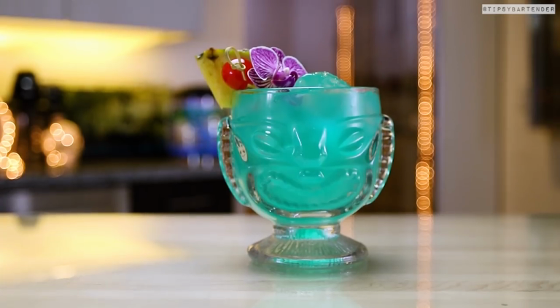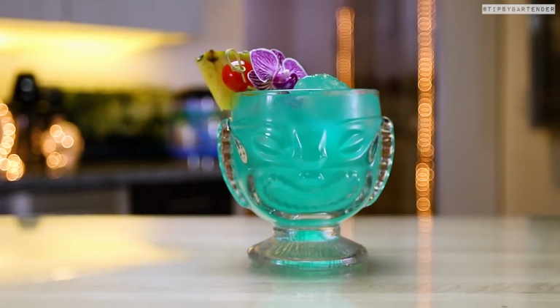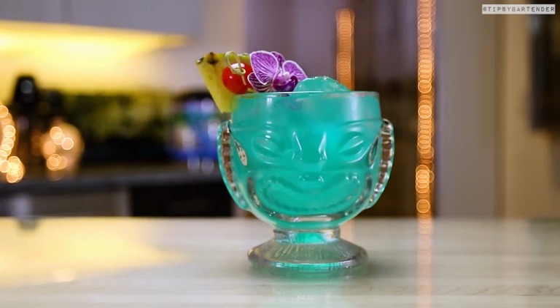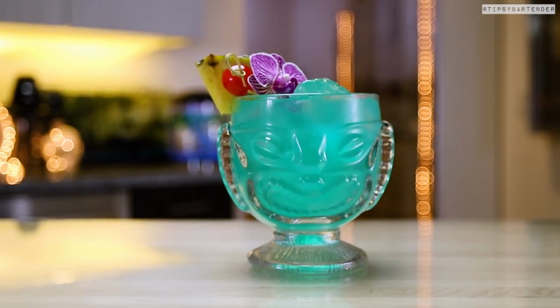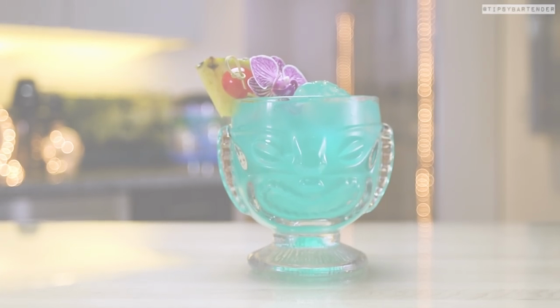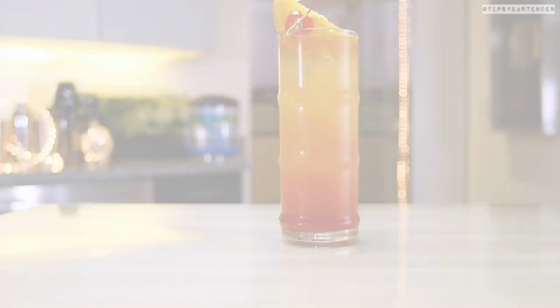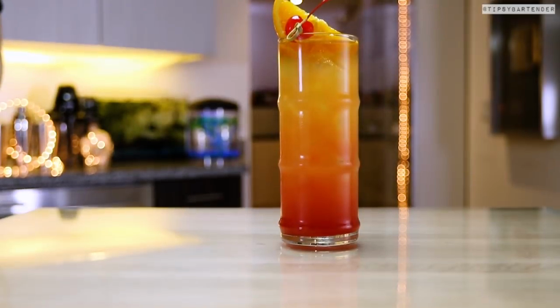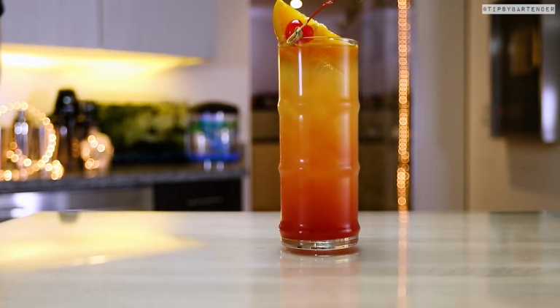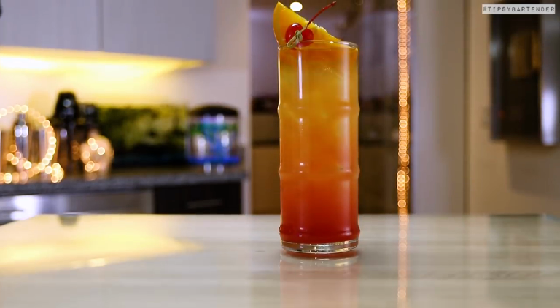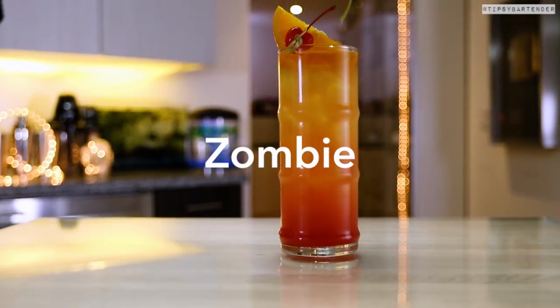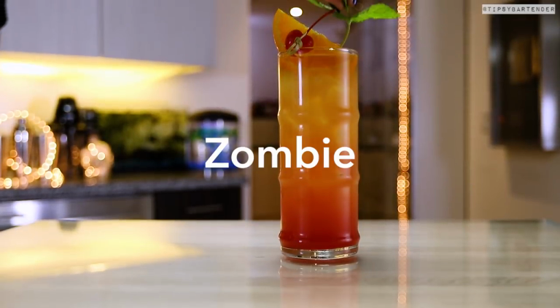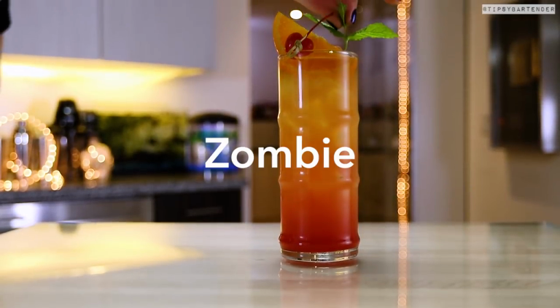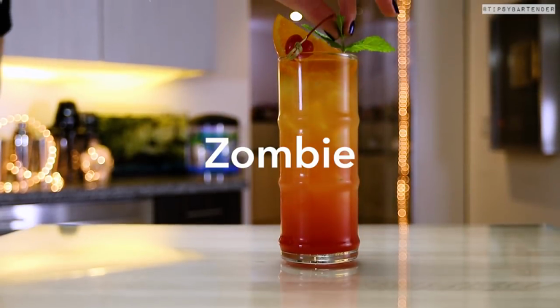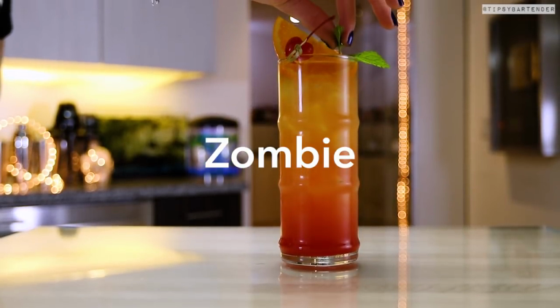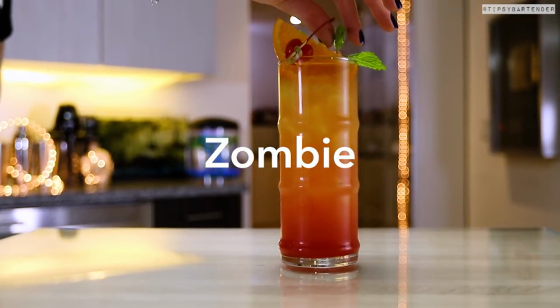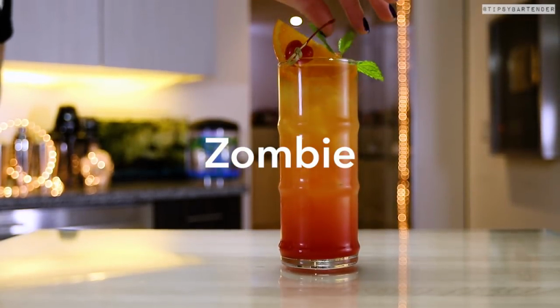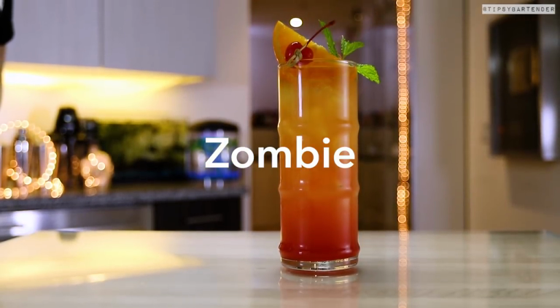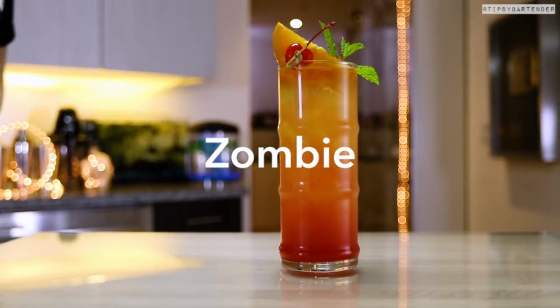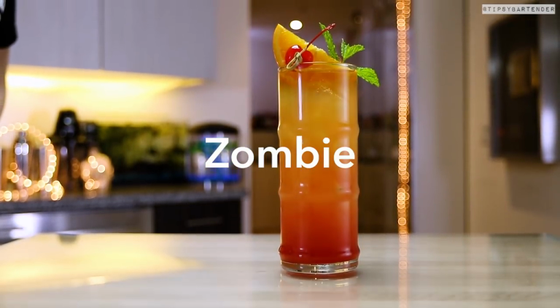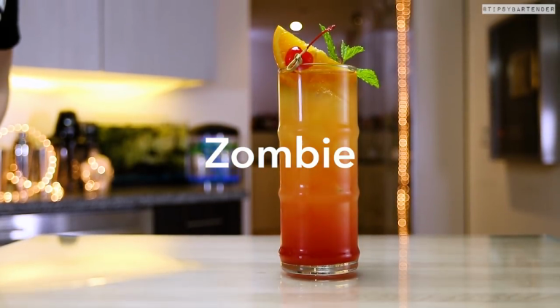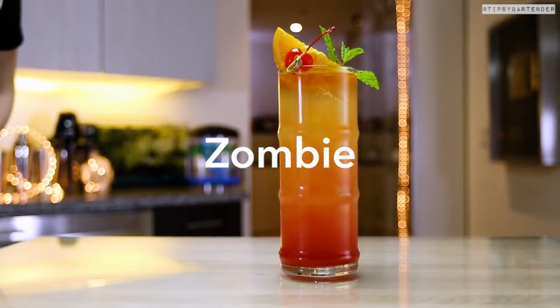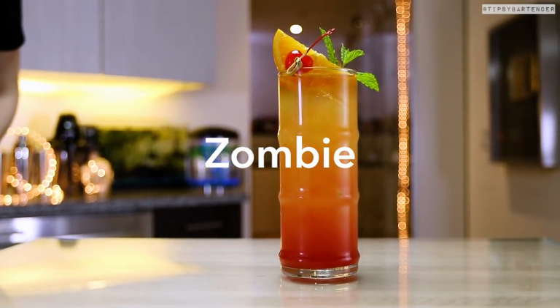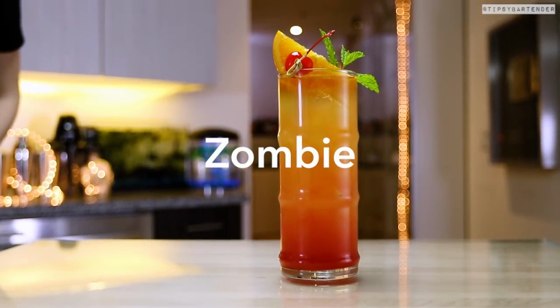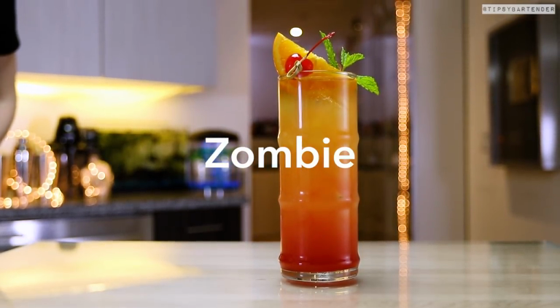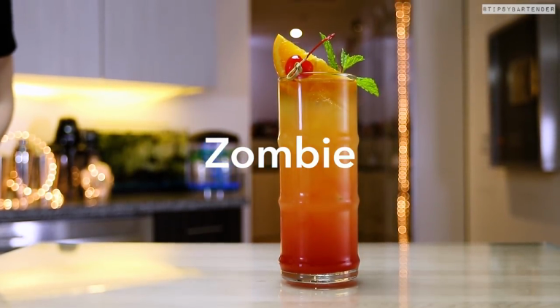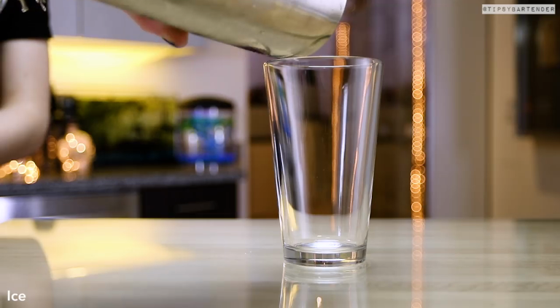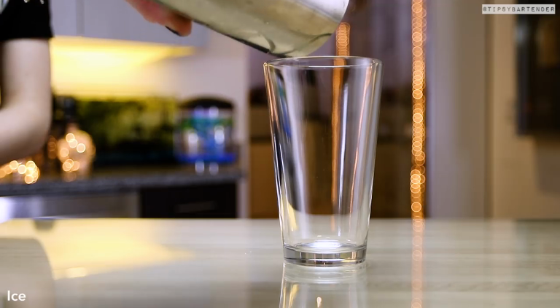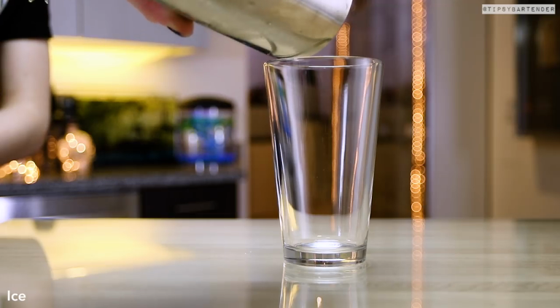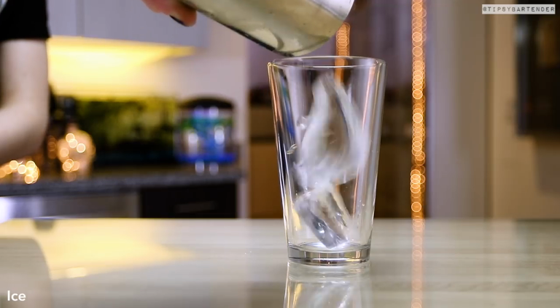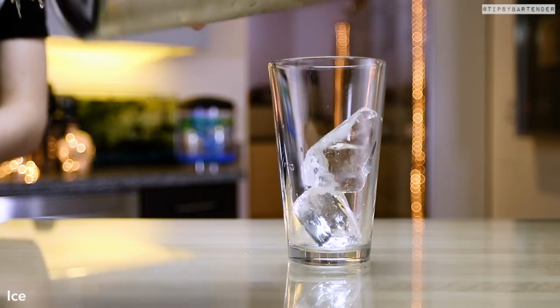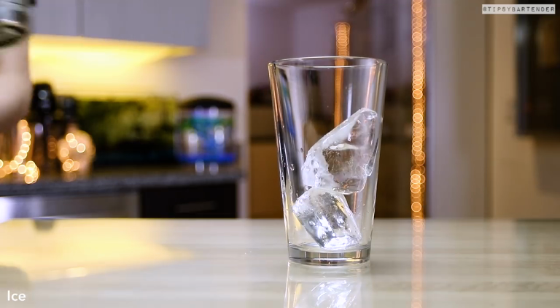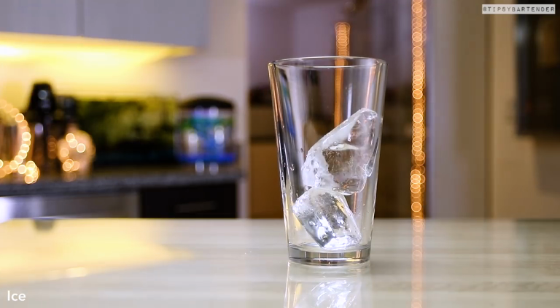It brings out your eyes. So that's the Blue Hawaiian. Next up is our strong boy on the market, Mr. Zombie.